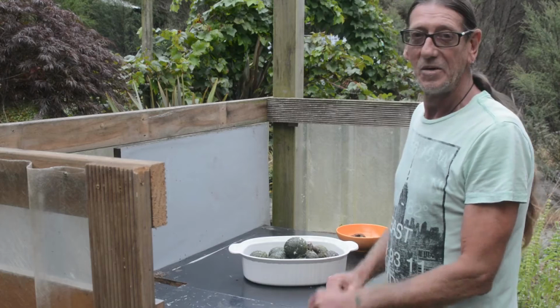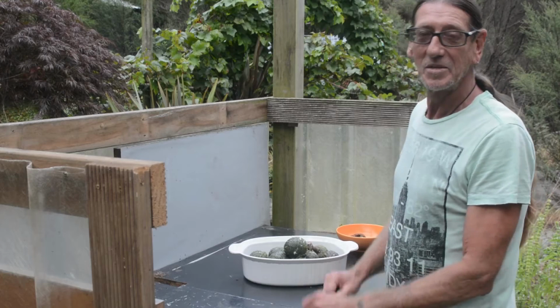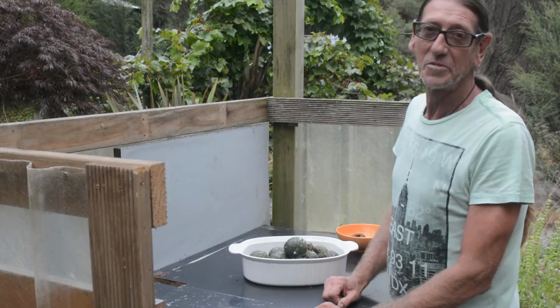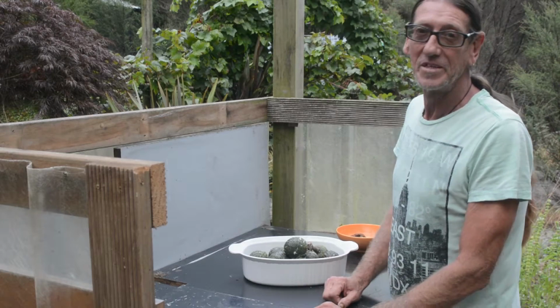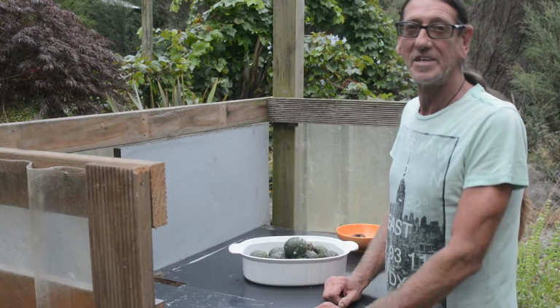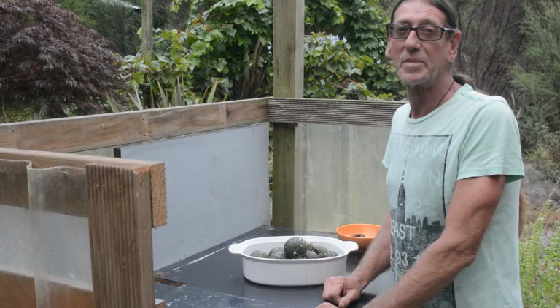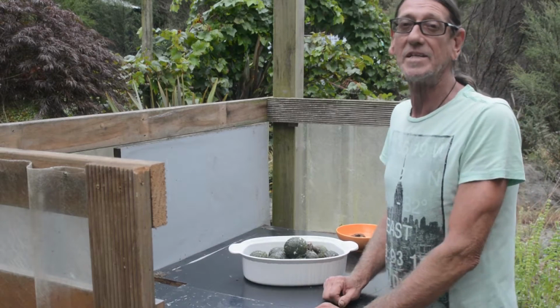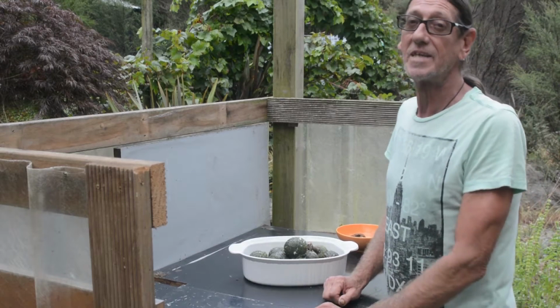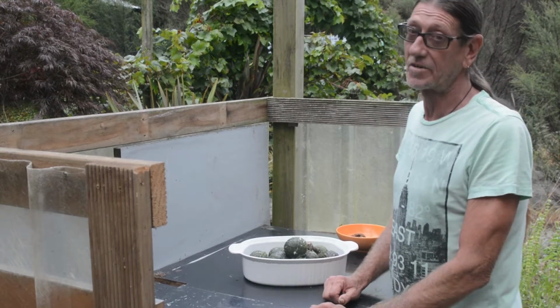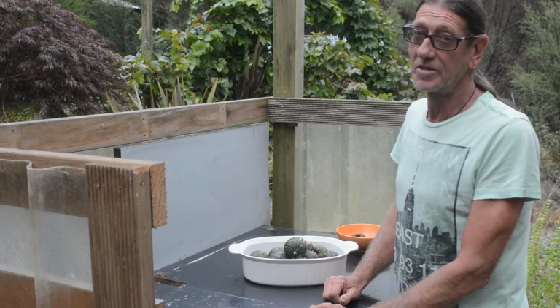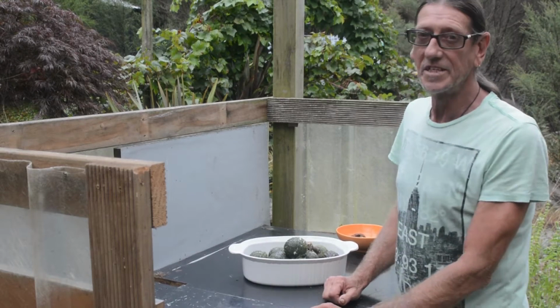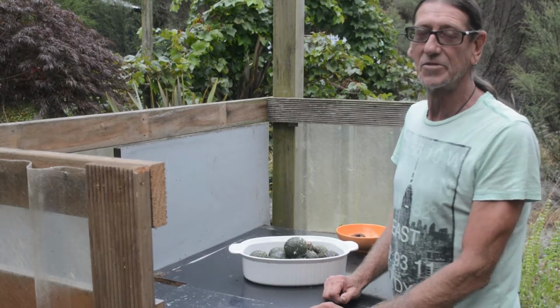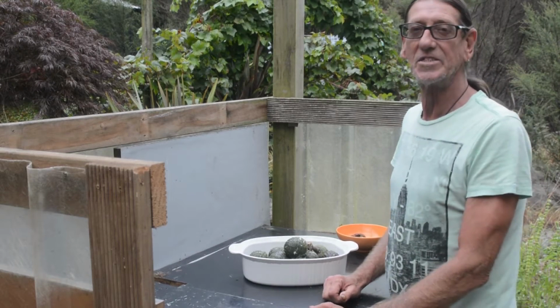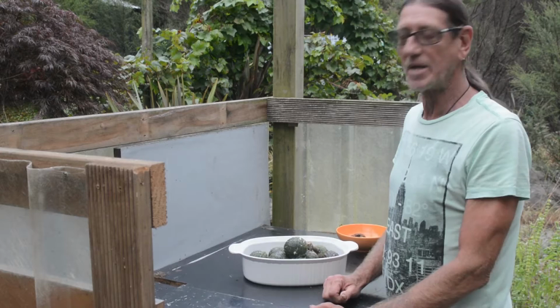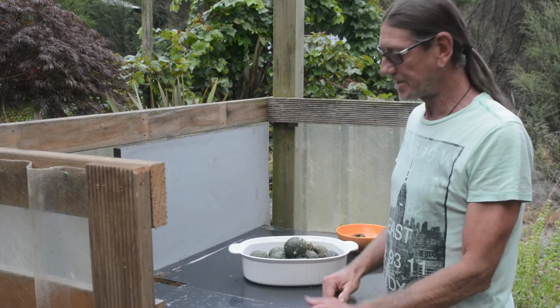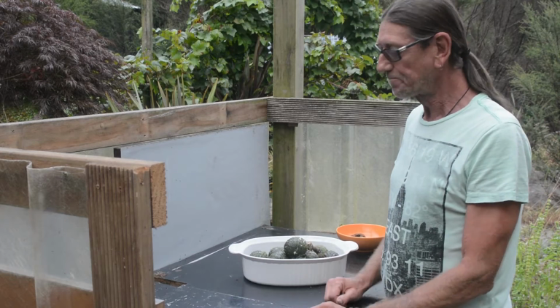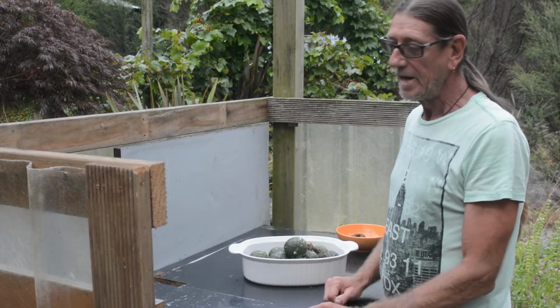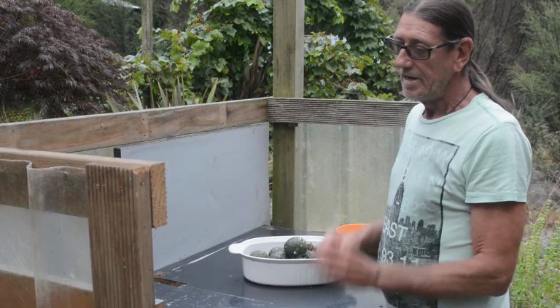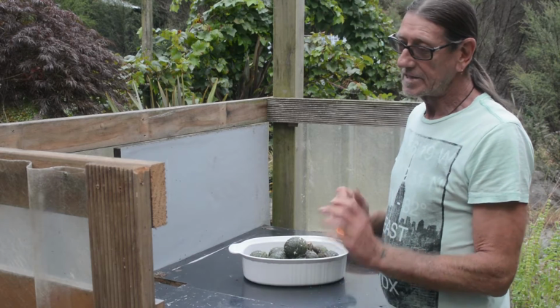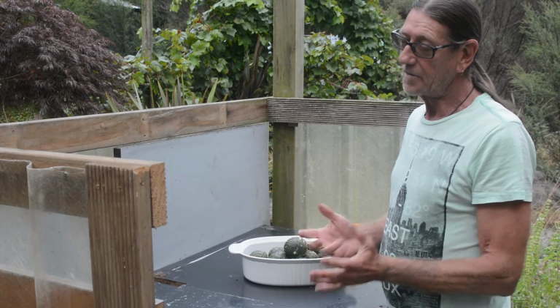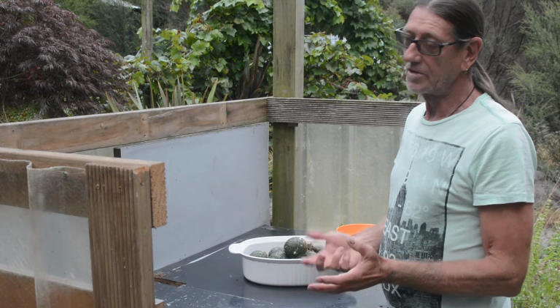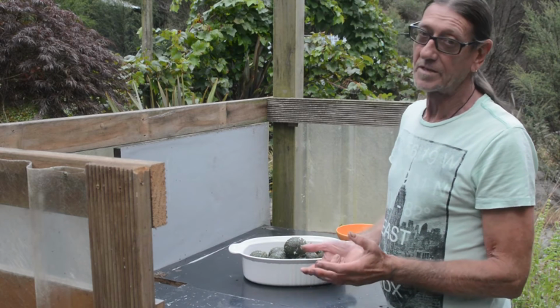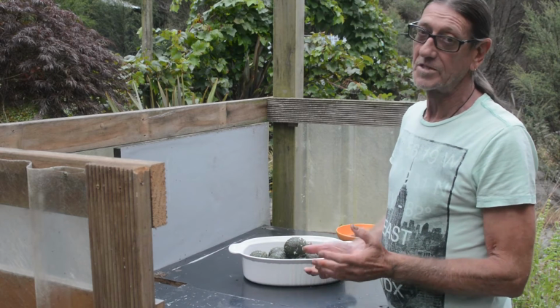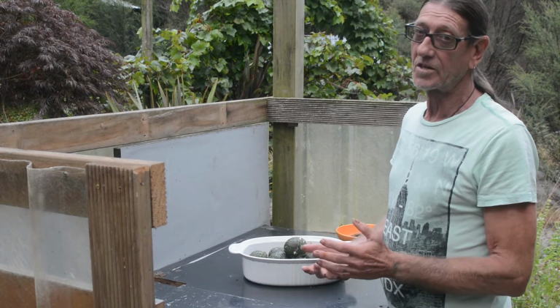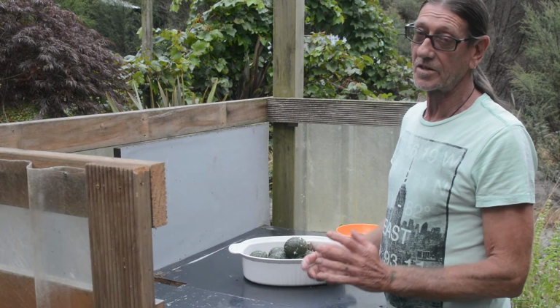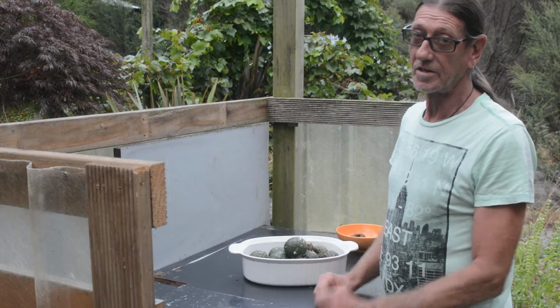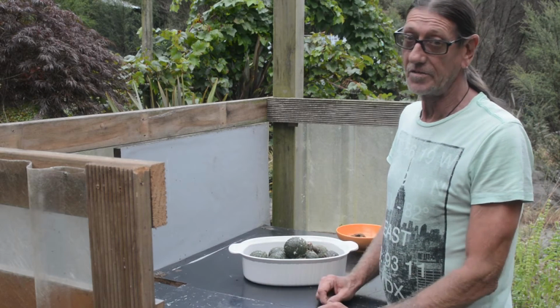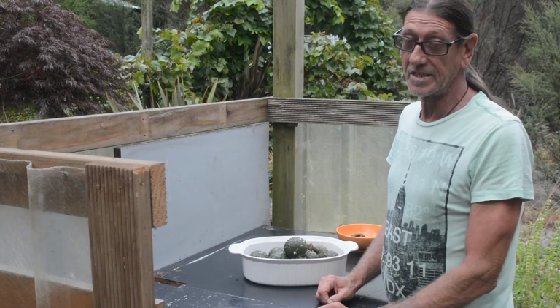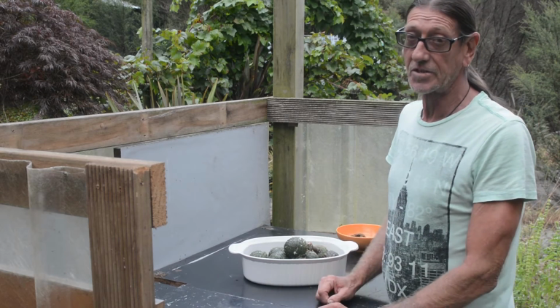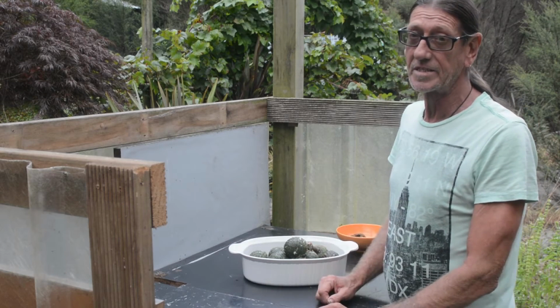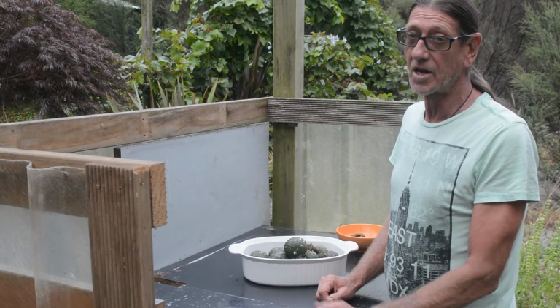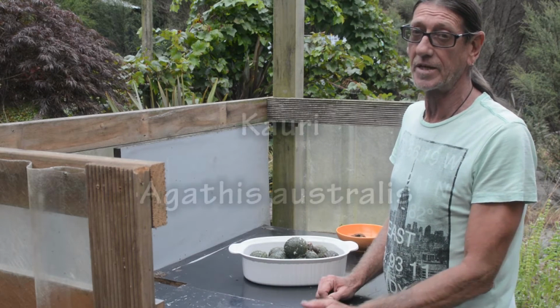Welcome to Red Earth Native Plants, how to grow New Zealand trees and shrubs. Today we're going to look at the most iconic of New Zealand trees, the kauri.